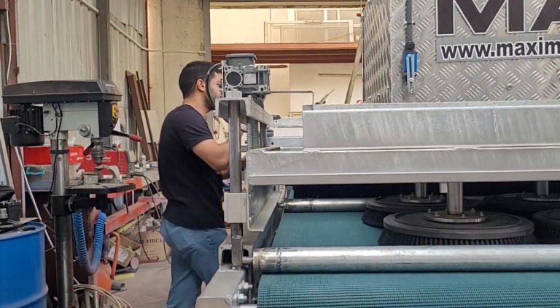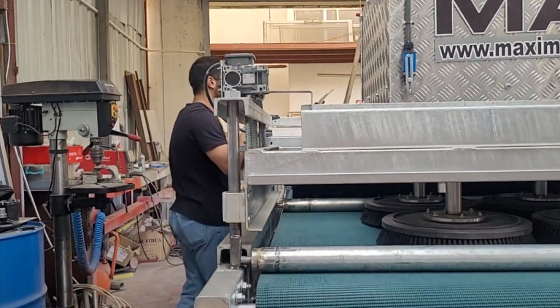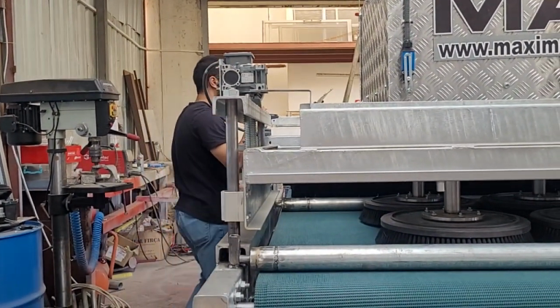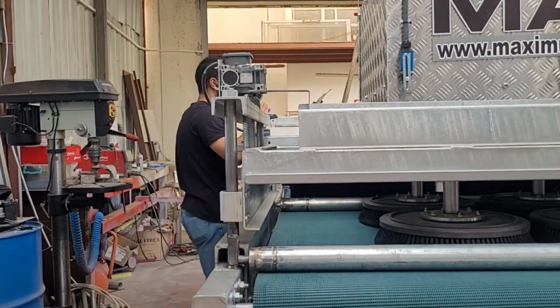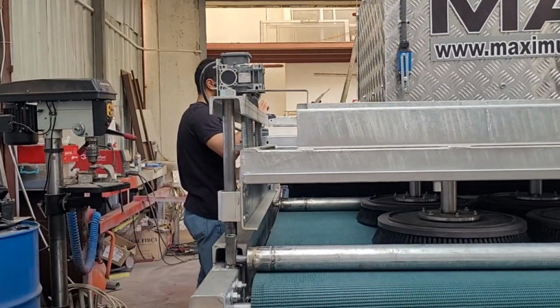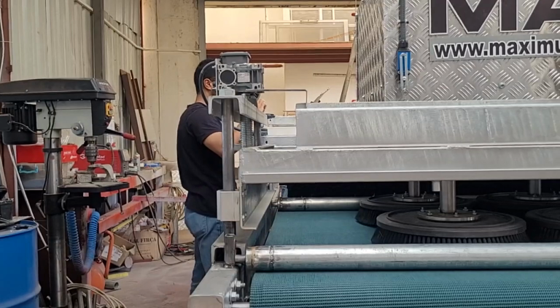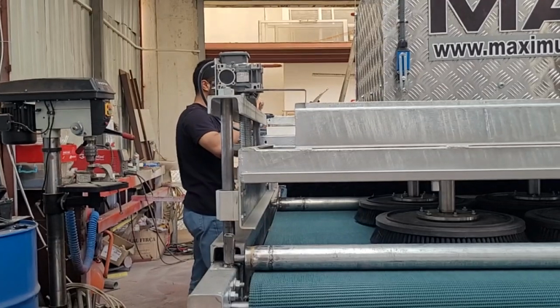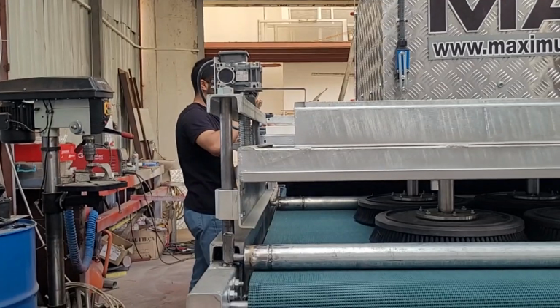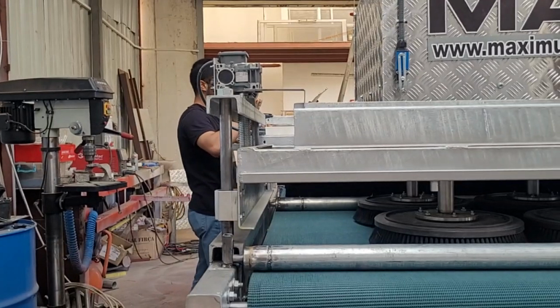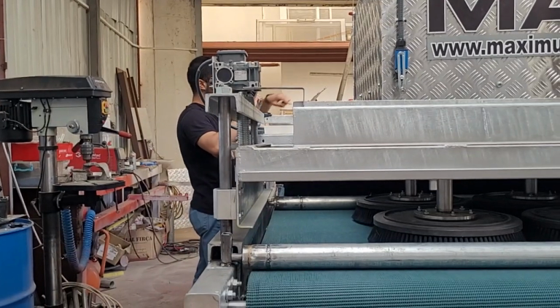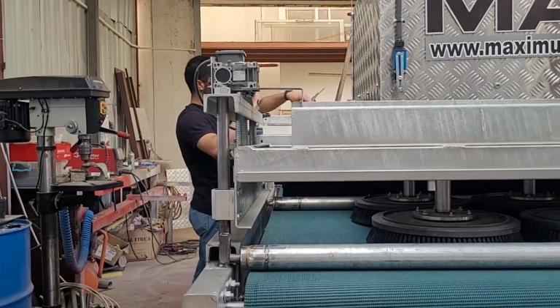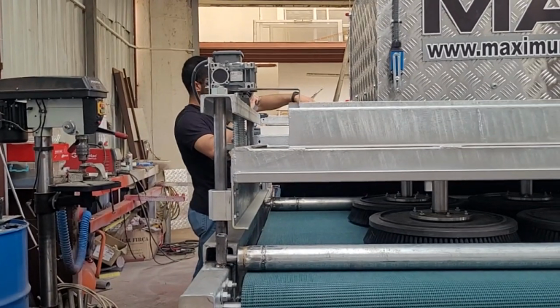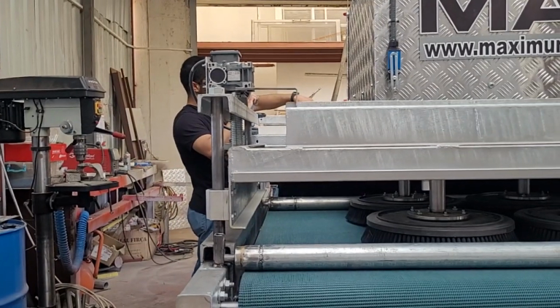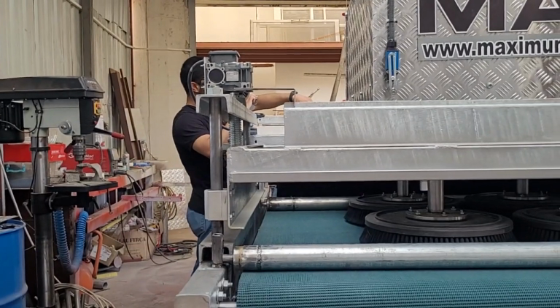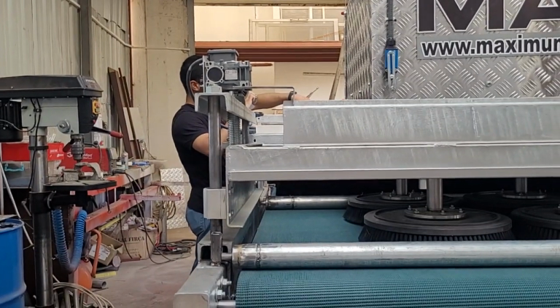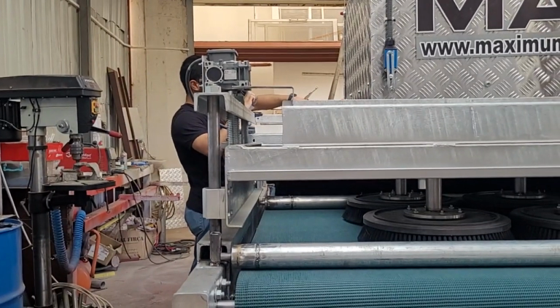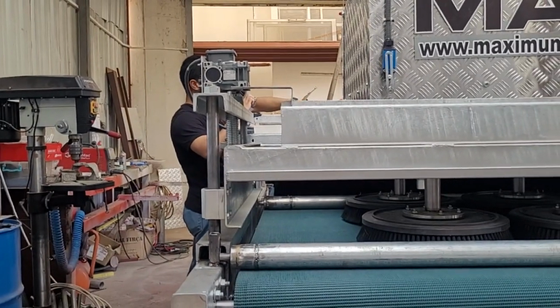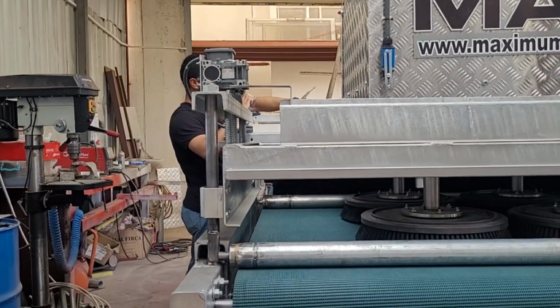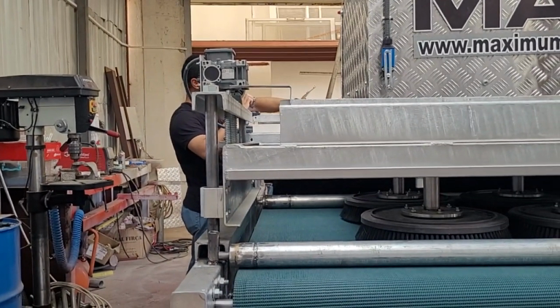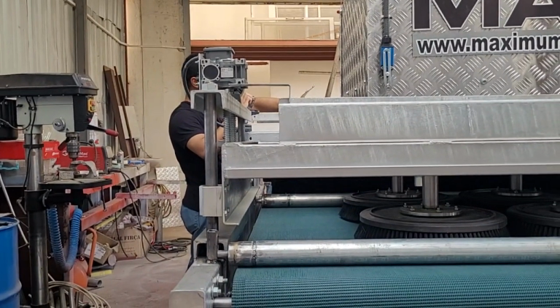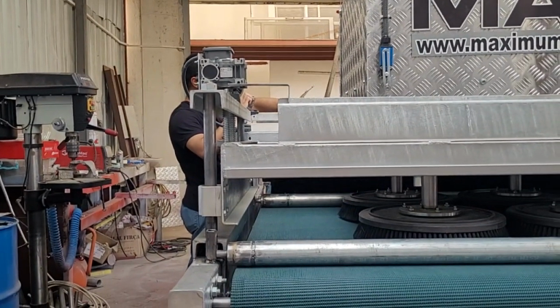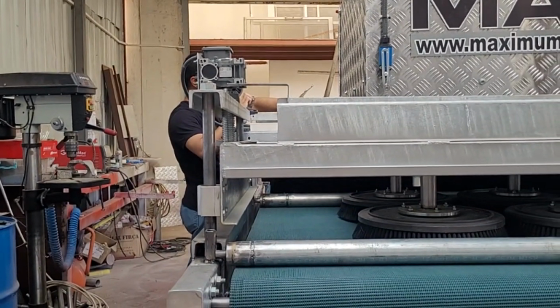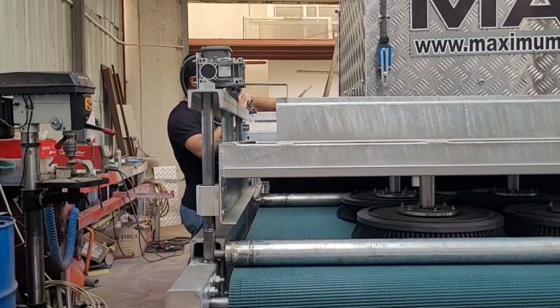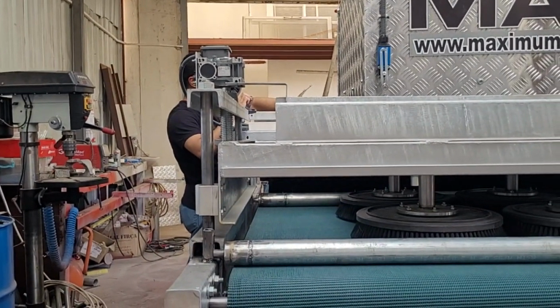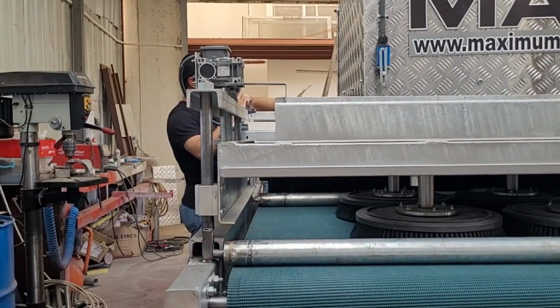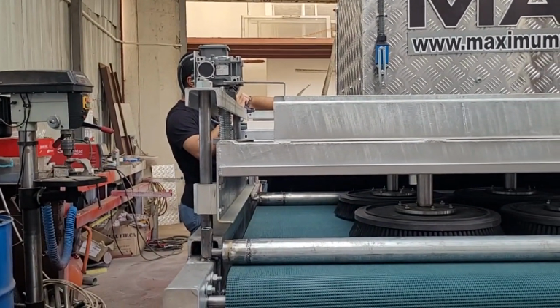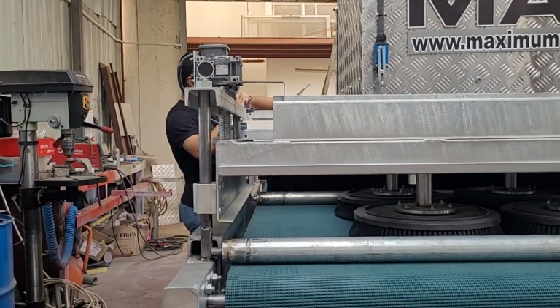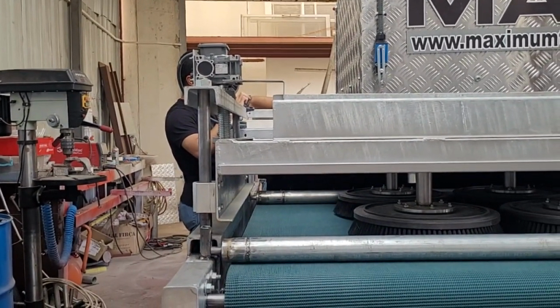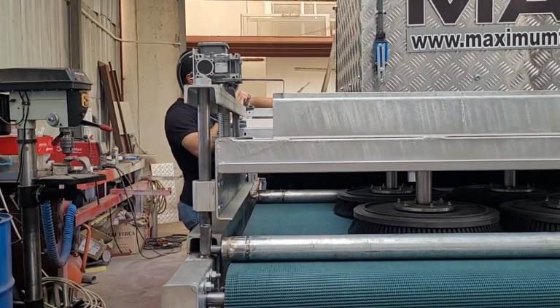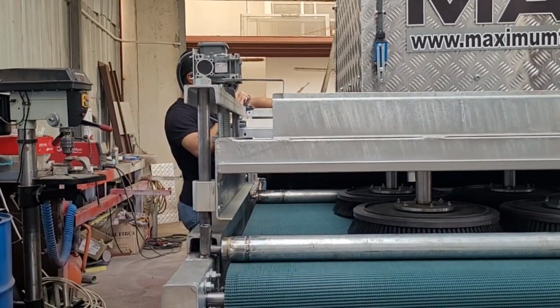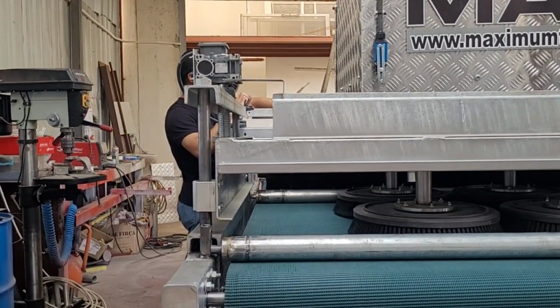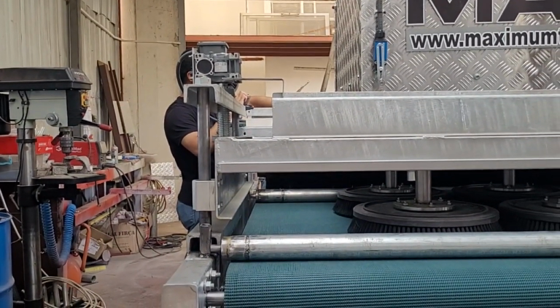And after that, it will be removed. This machine will then pressure water the carpet.